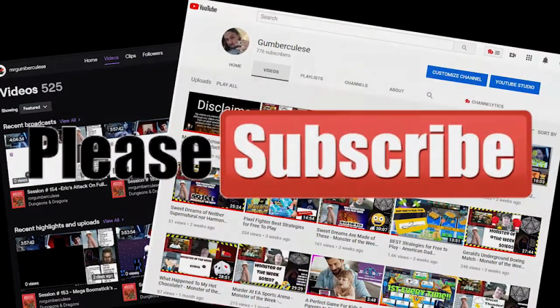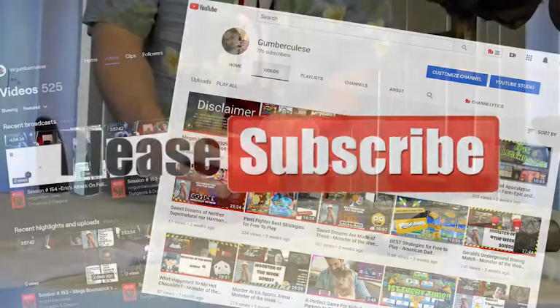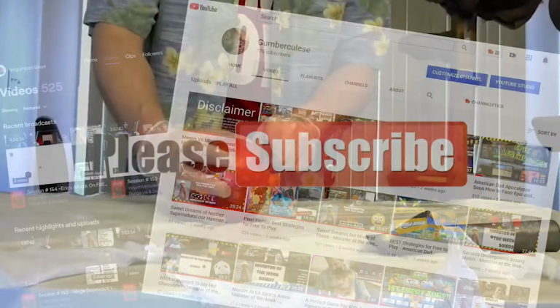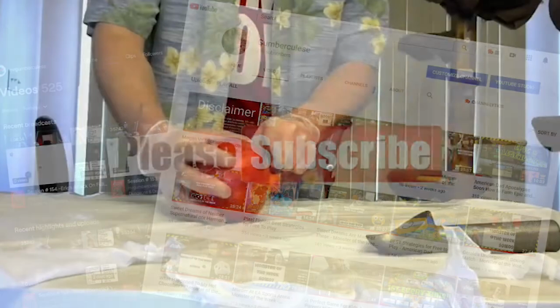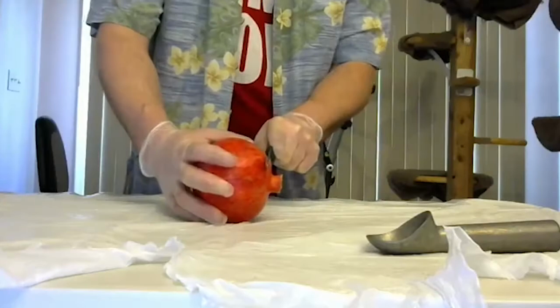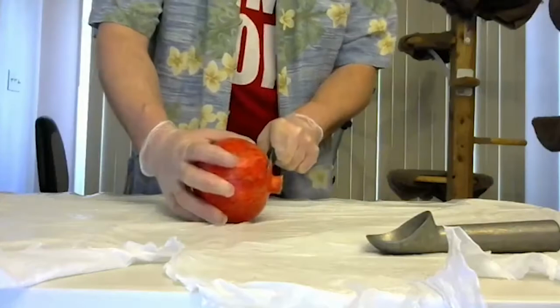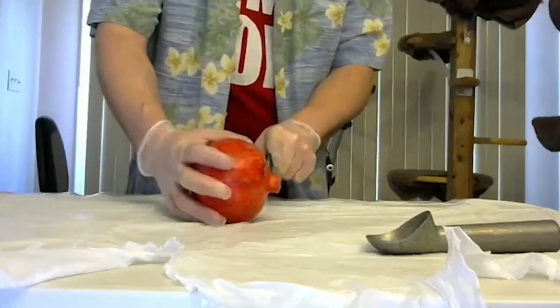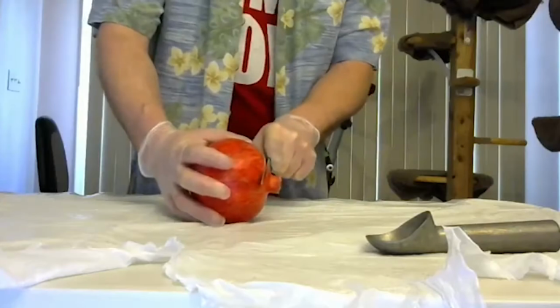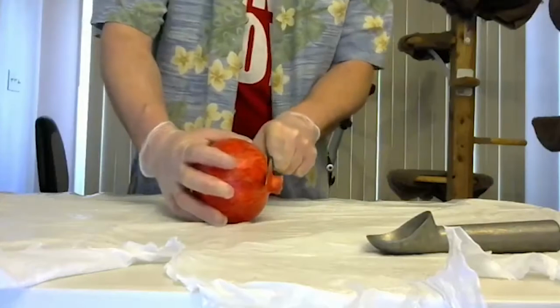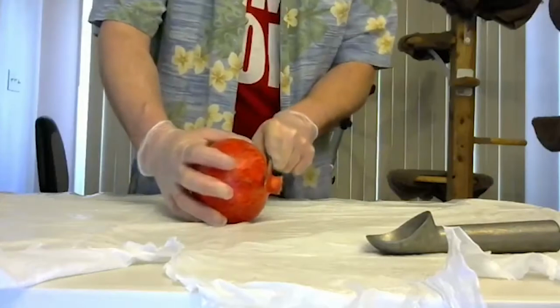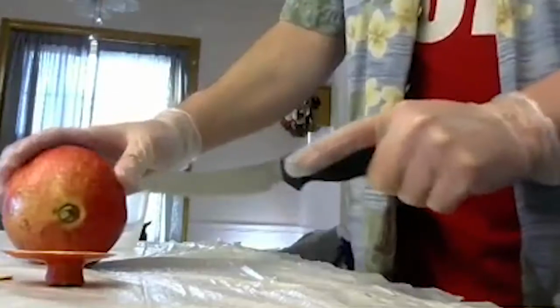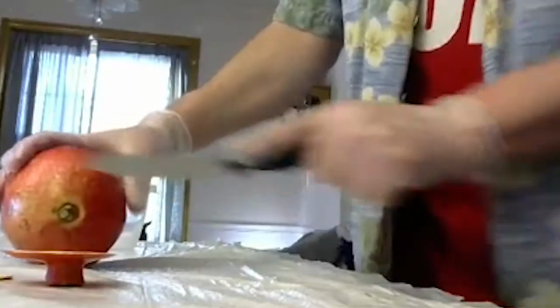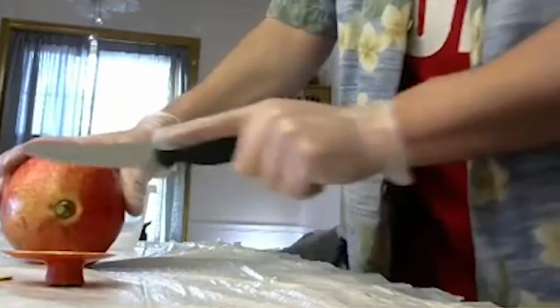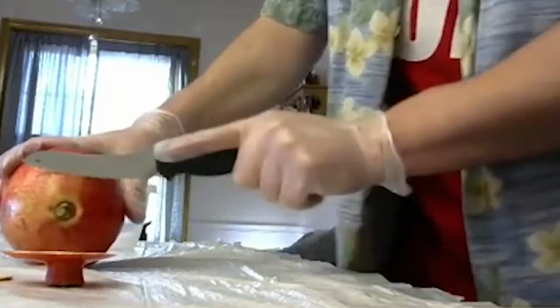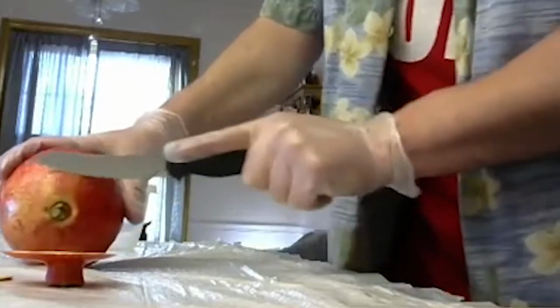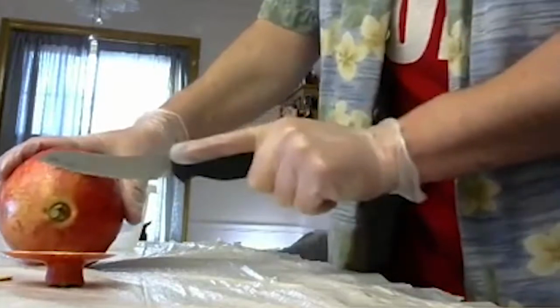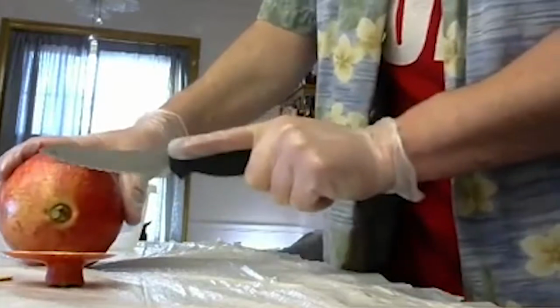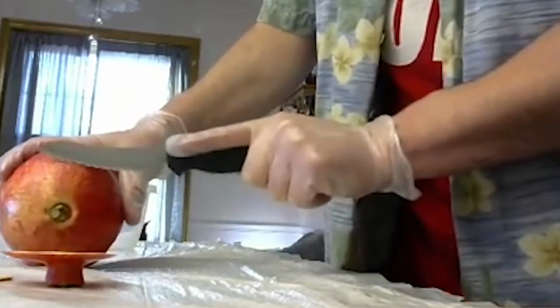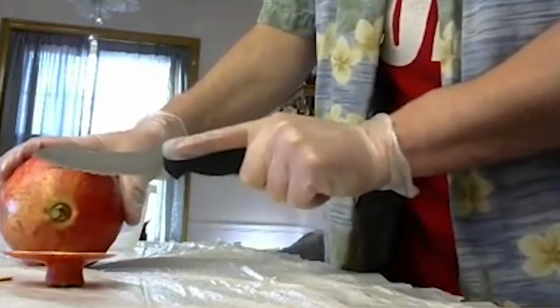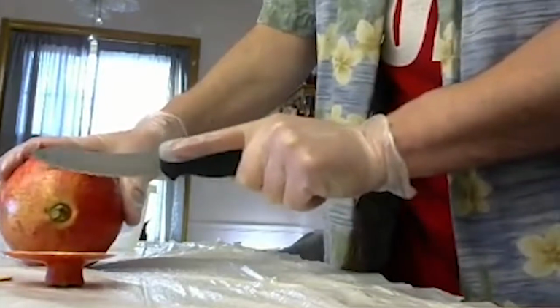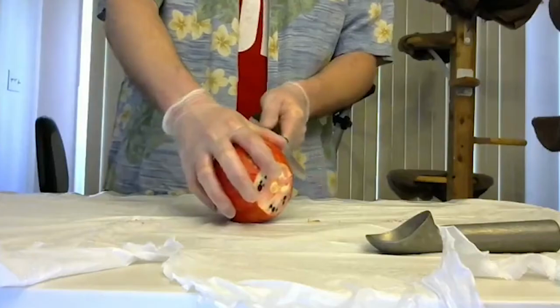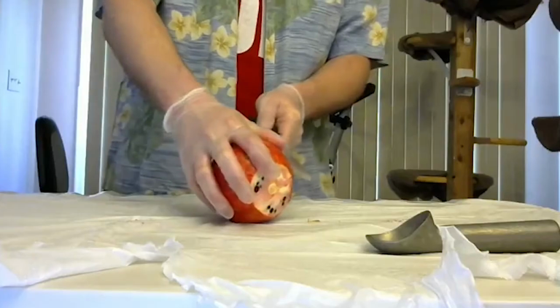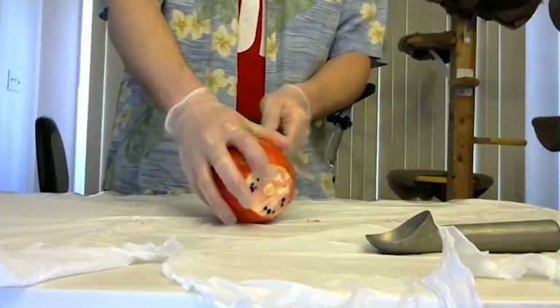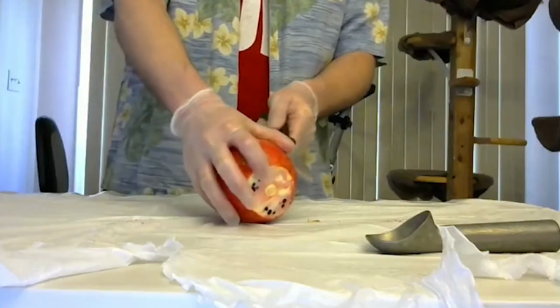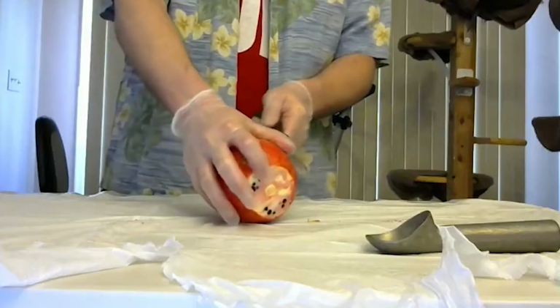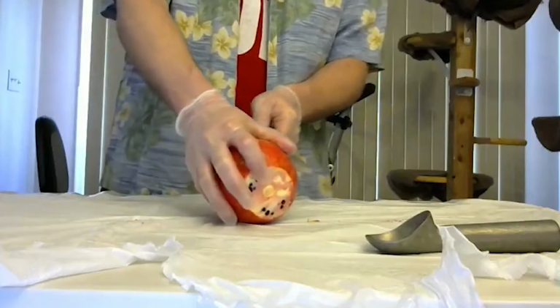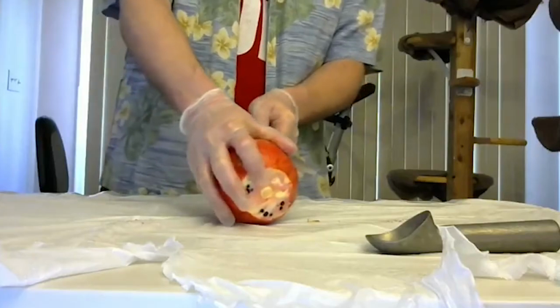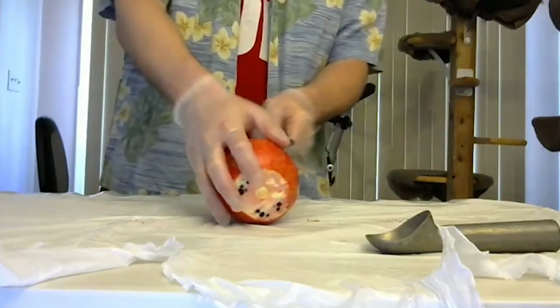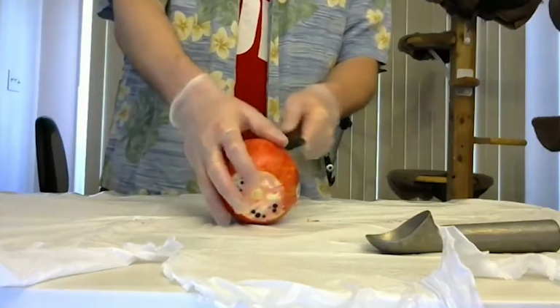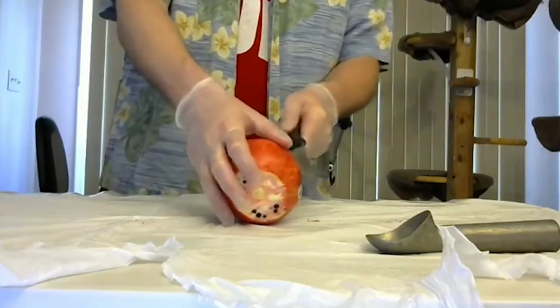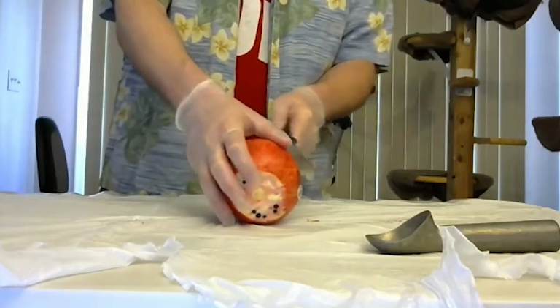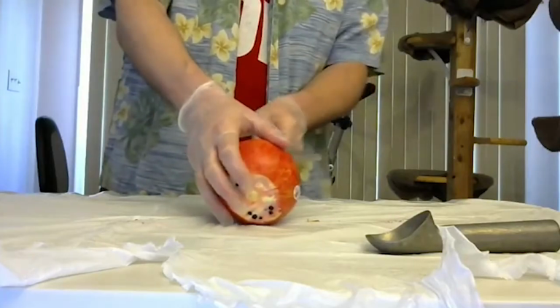You want to go in just a little bit, spin it around, do the same thing to the backside. Cut the skin — you're scoring it.